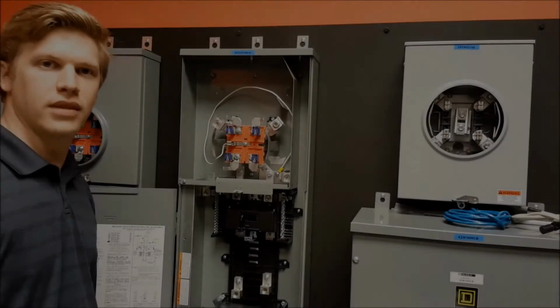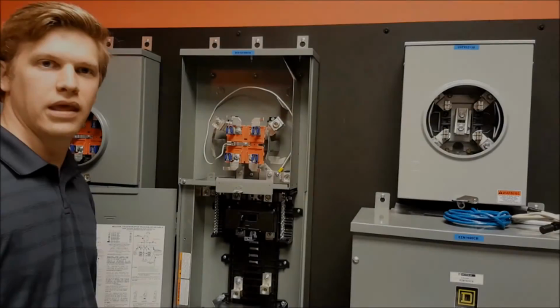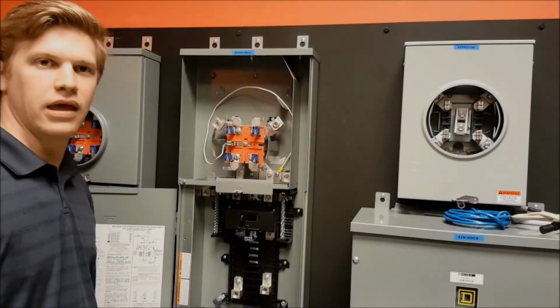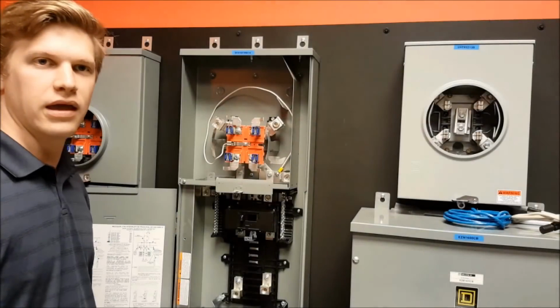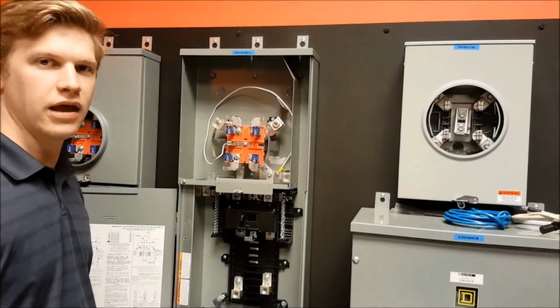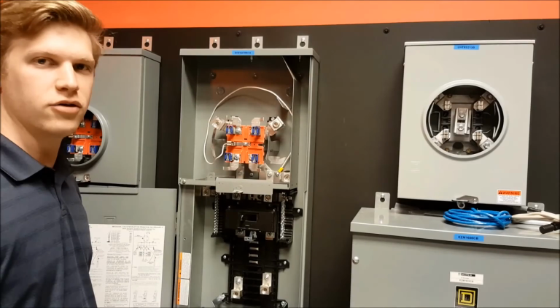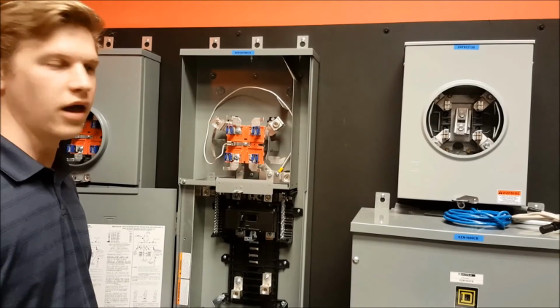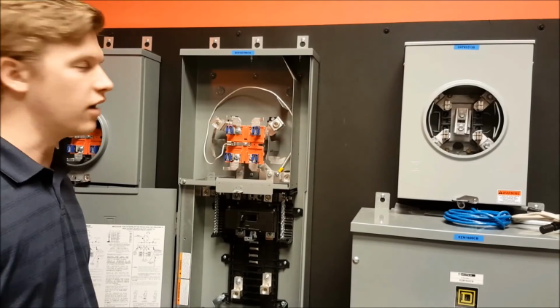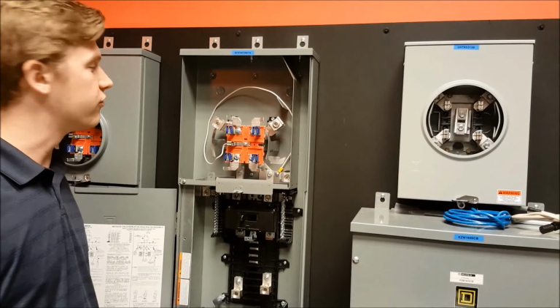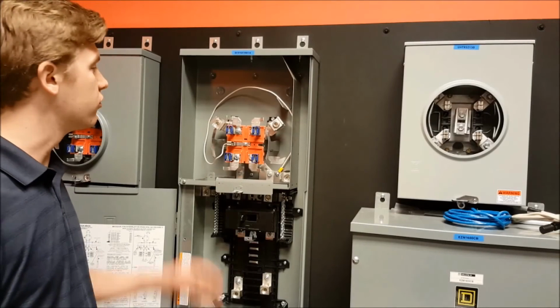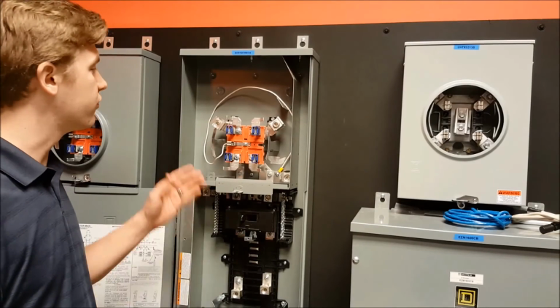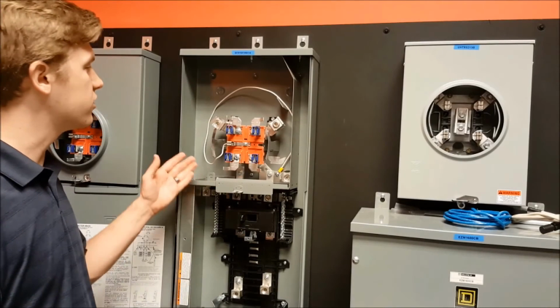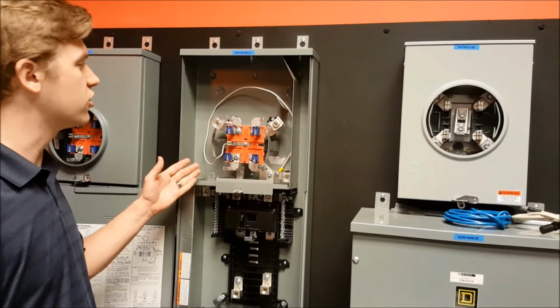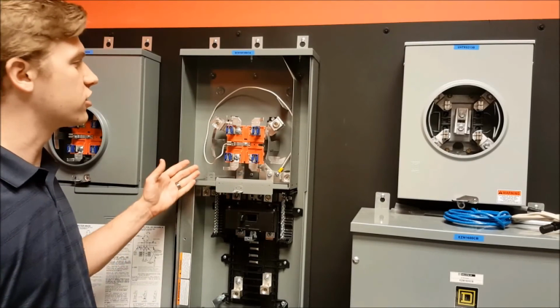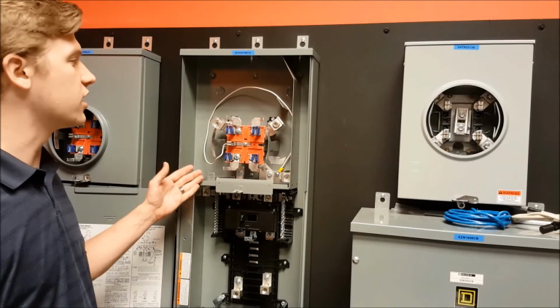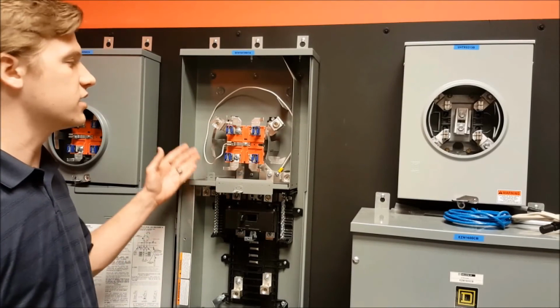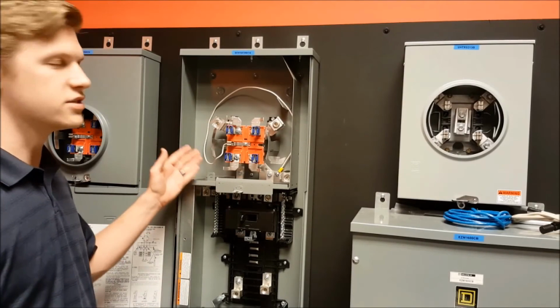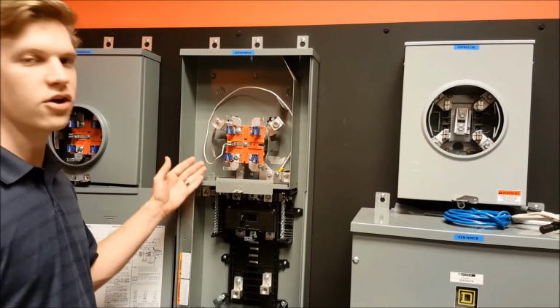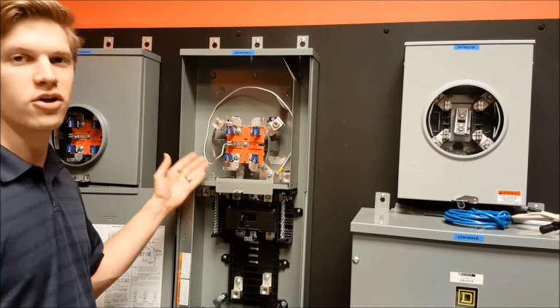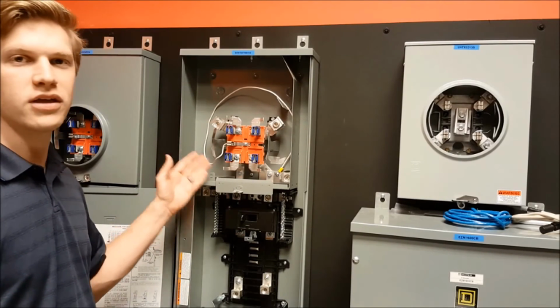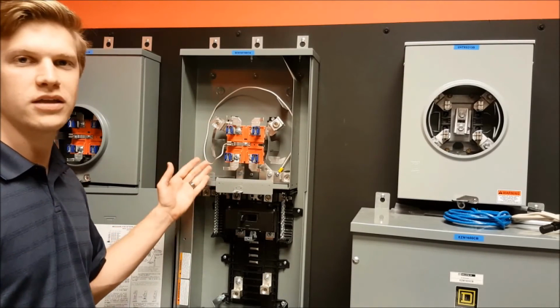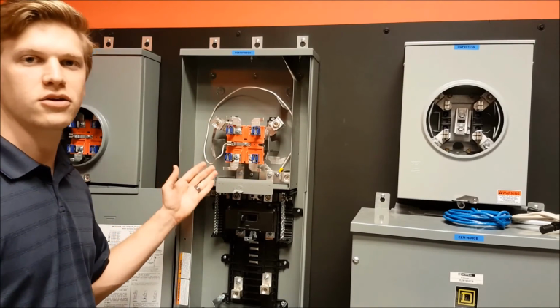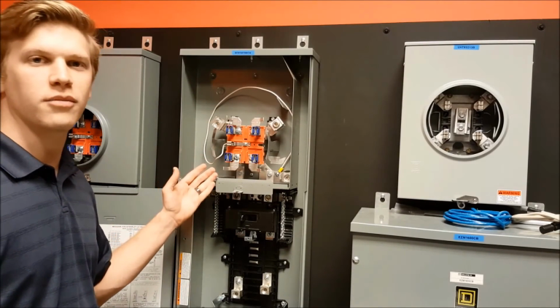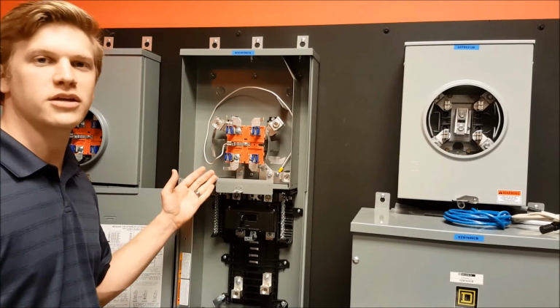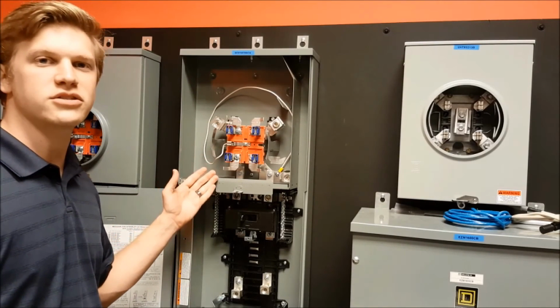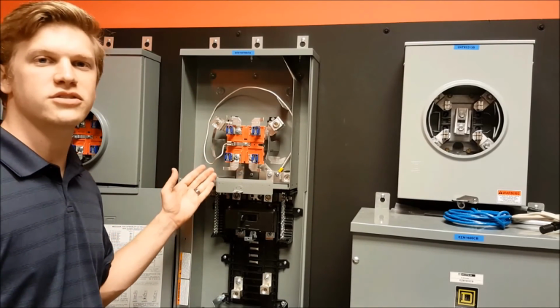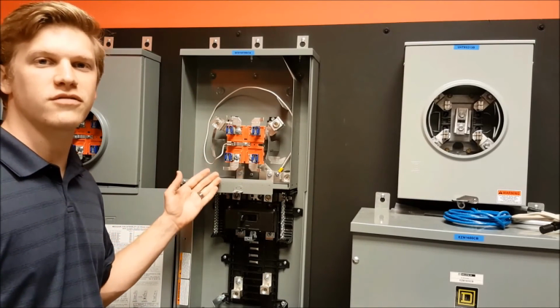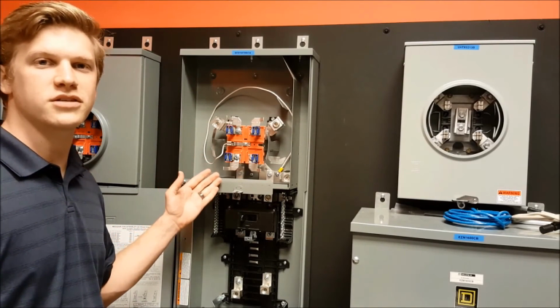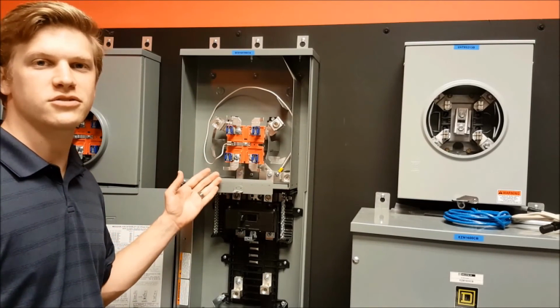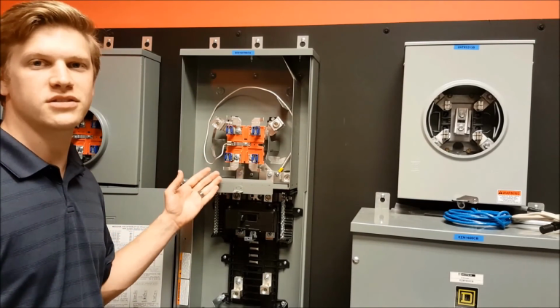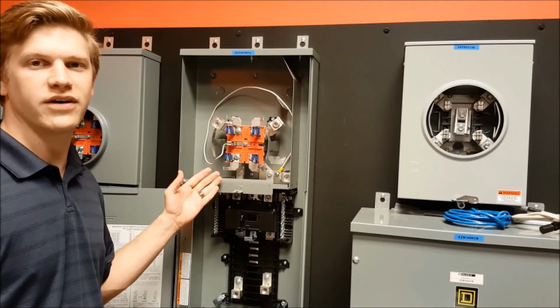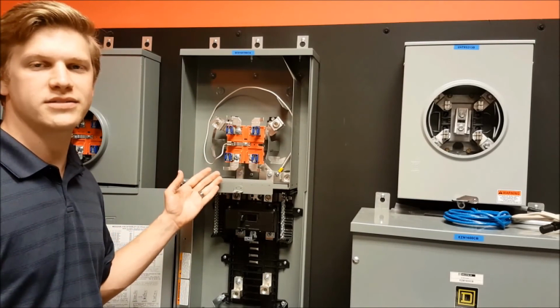And now you have your fifth jaw kit installed in your combination service entrance device.